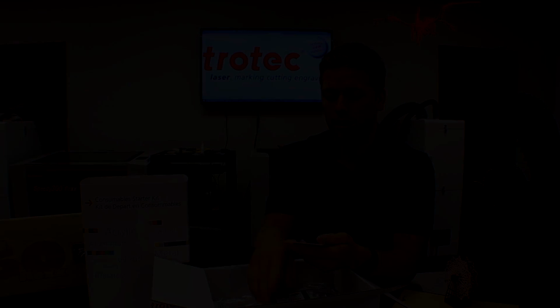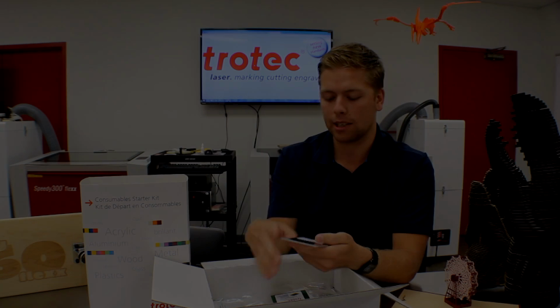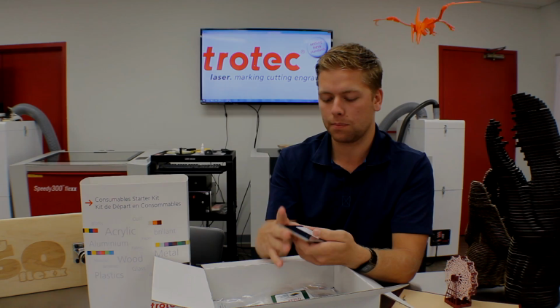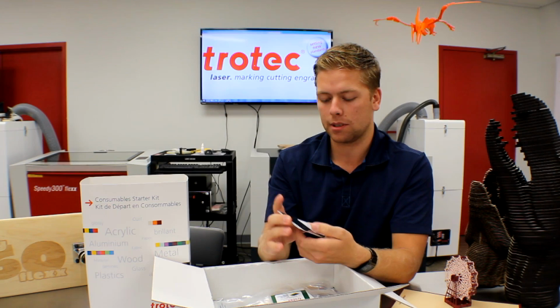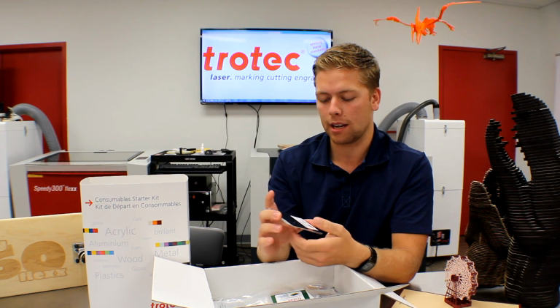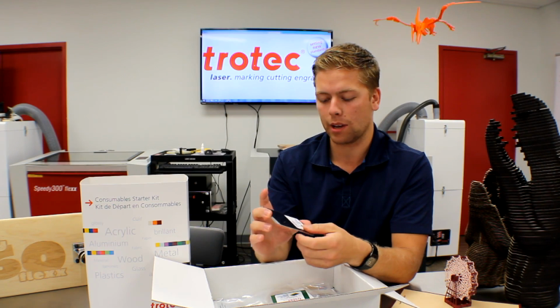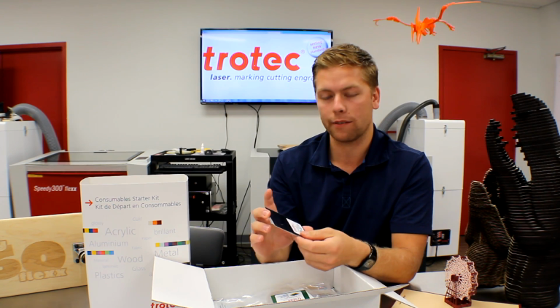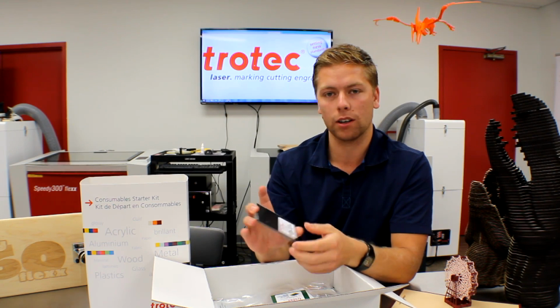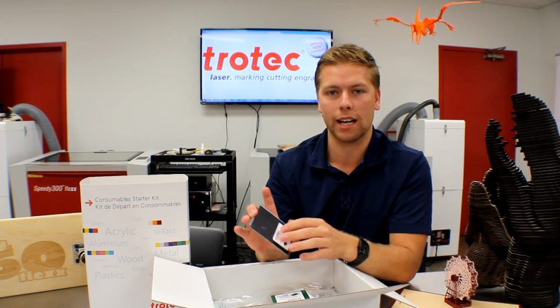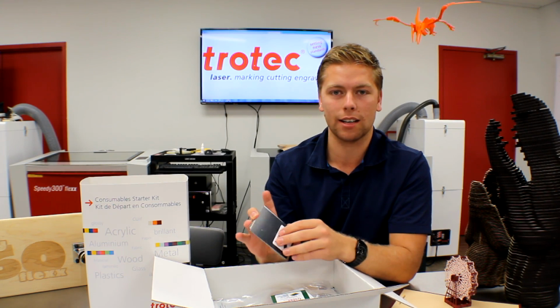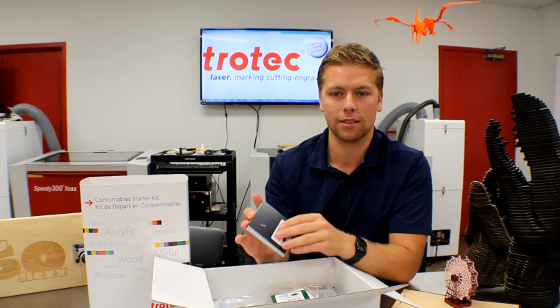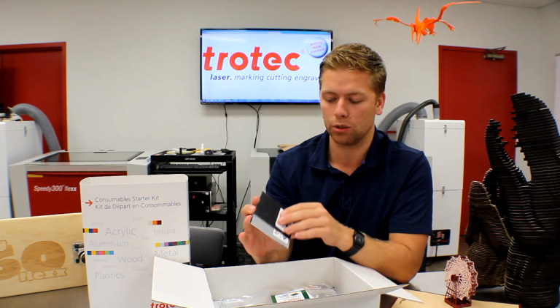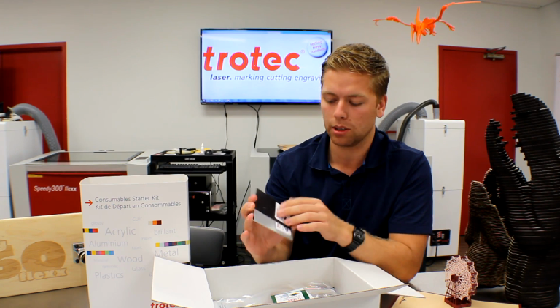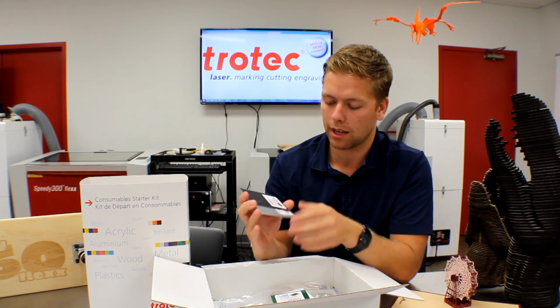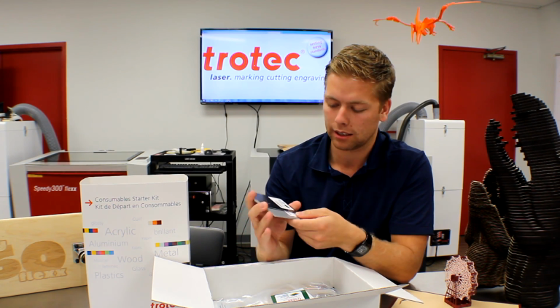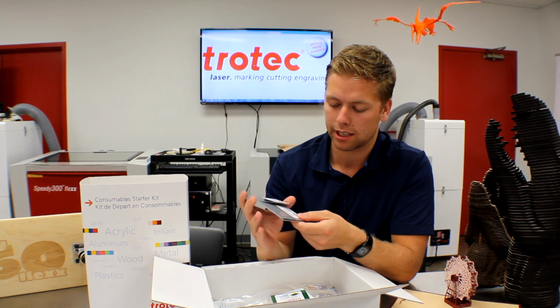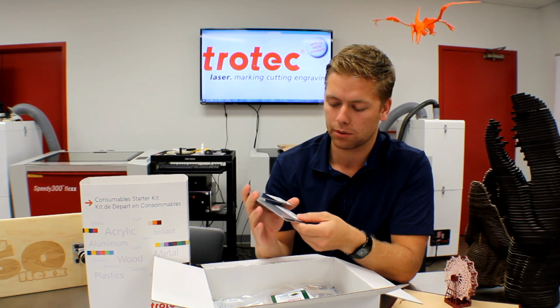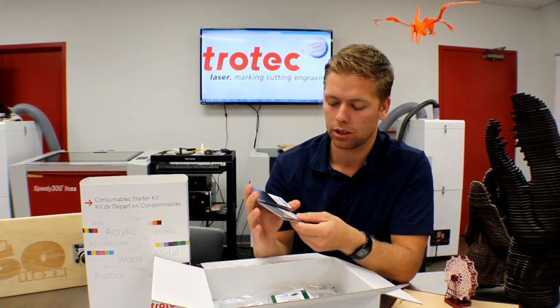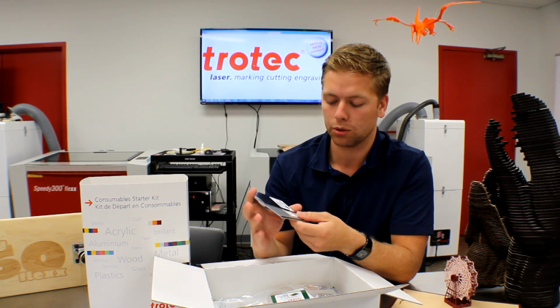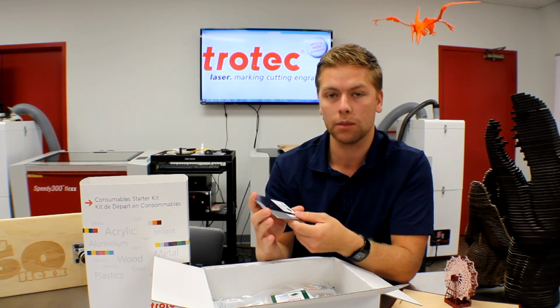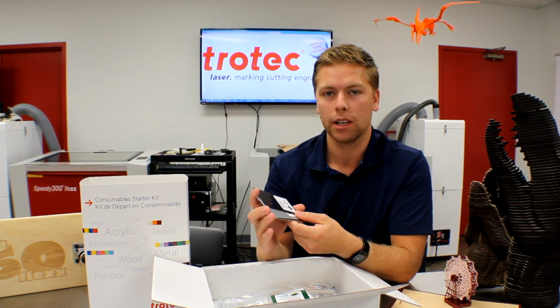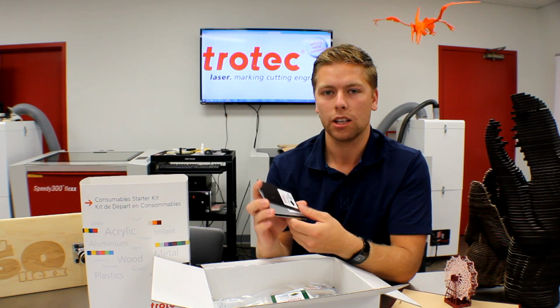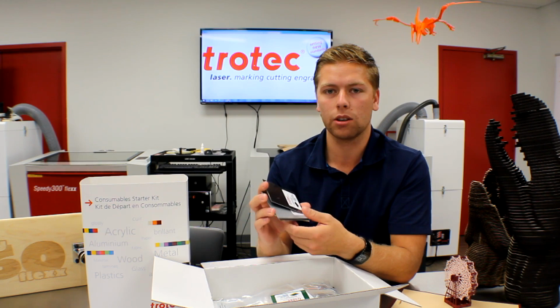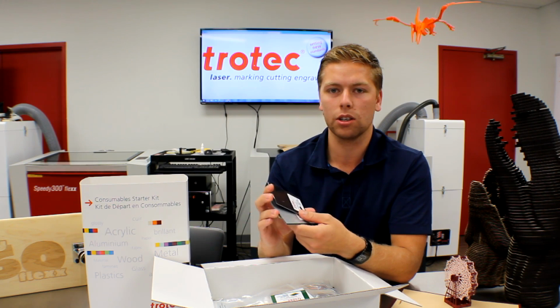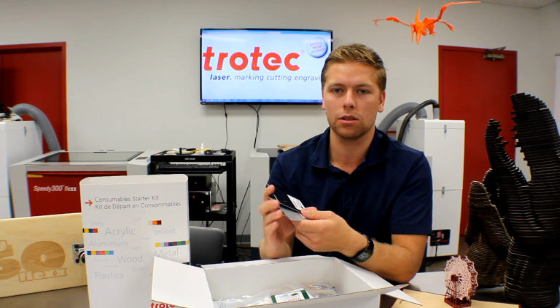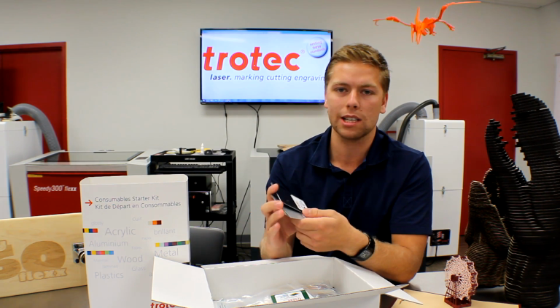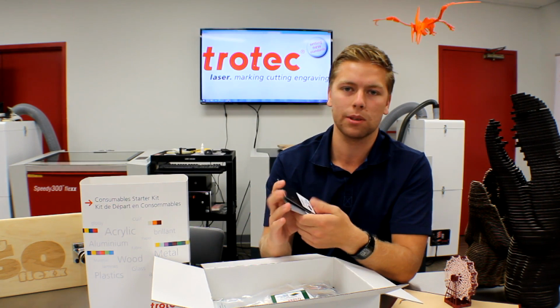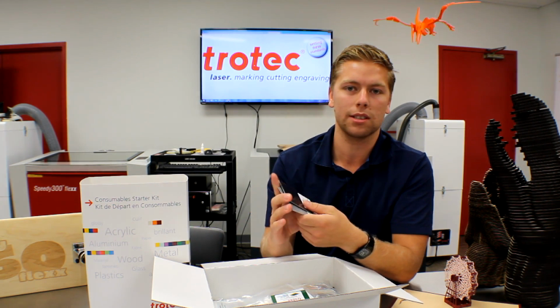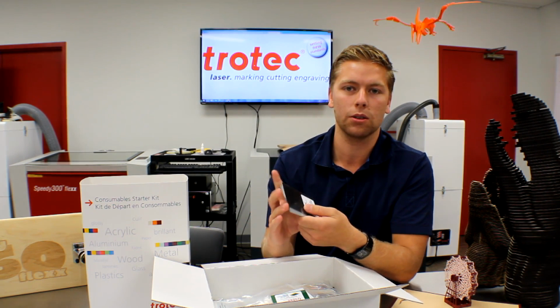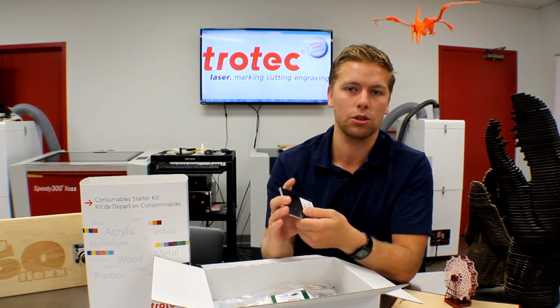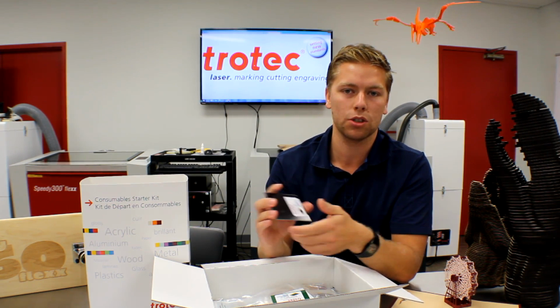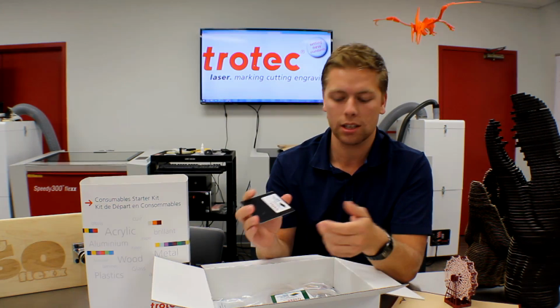The next set we have are anodized aluminum and laser roll aluminum. You can use these with the CO2 machine.